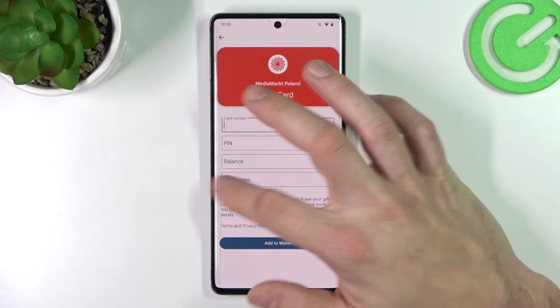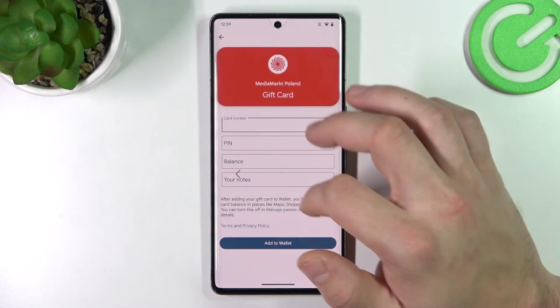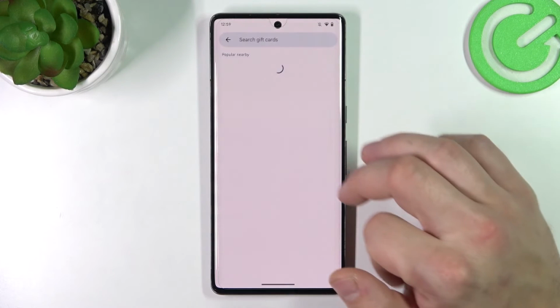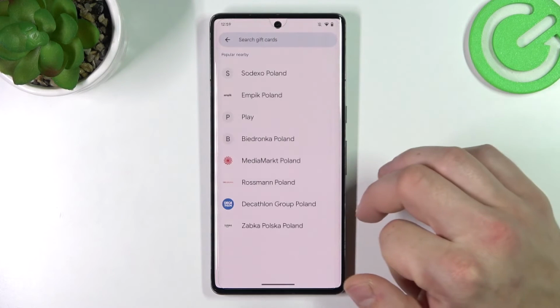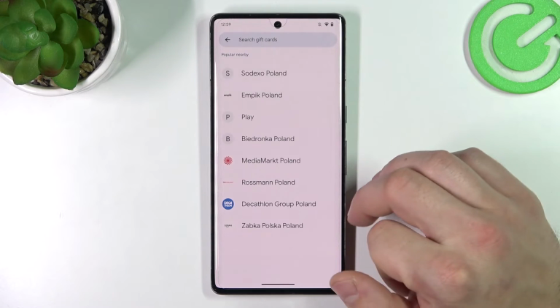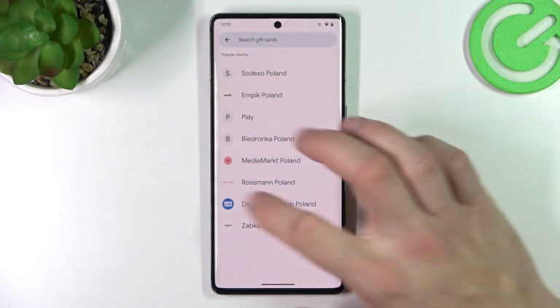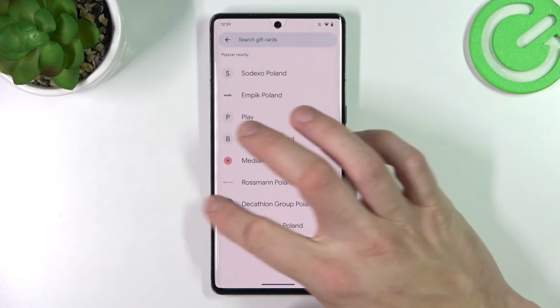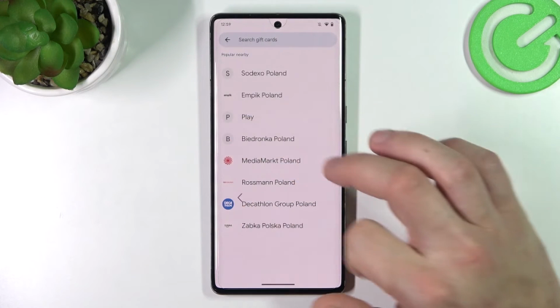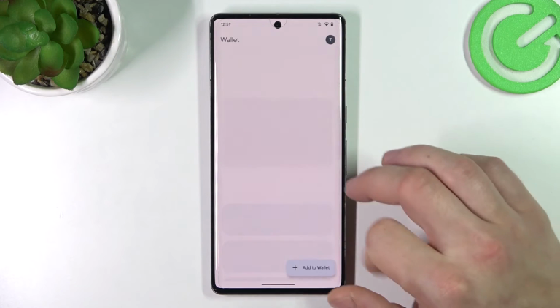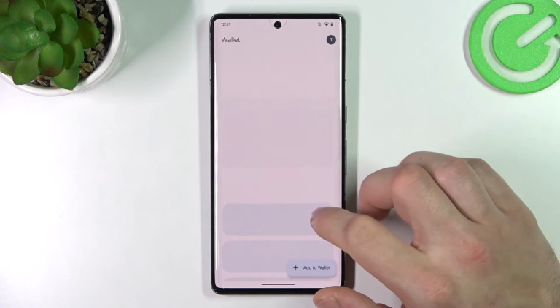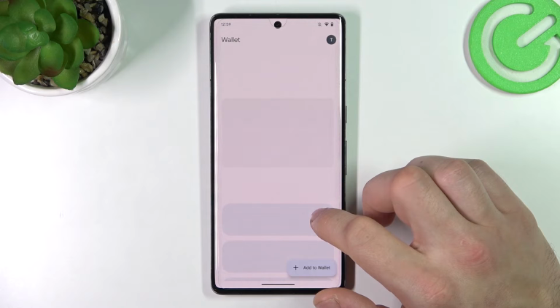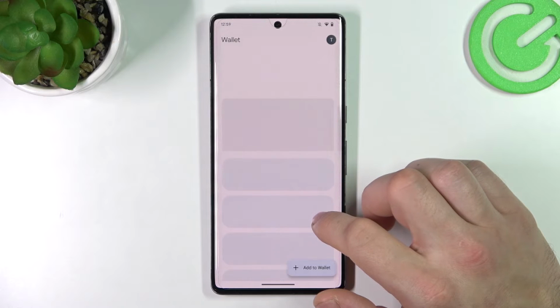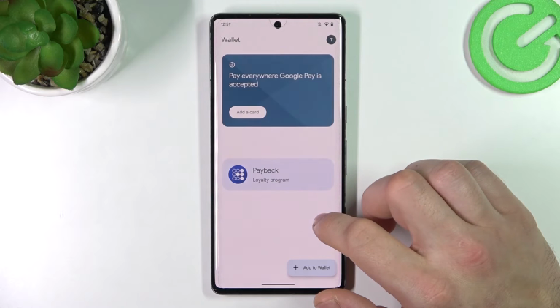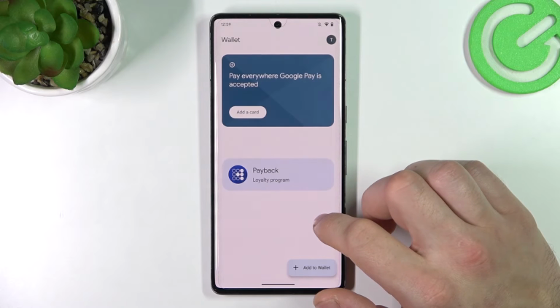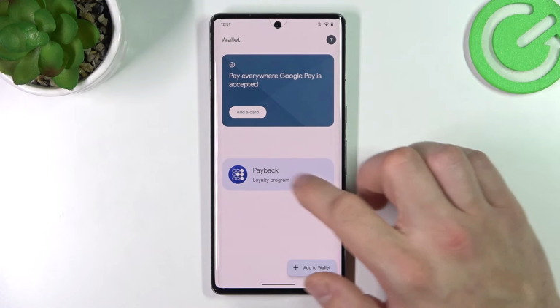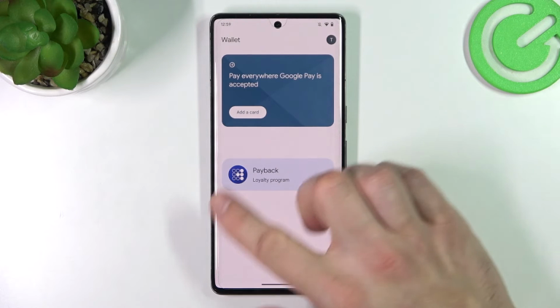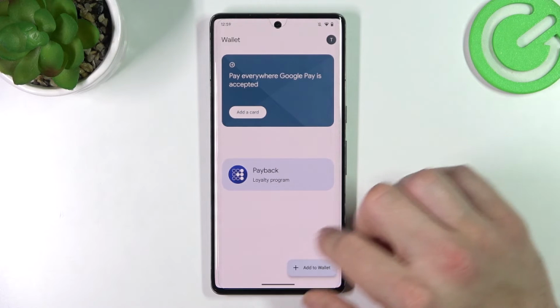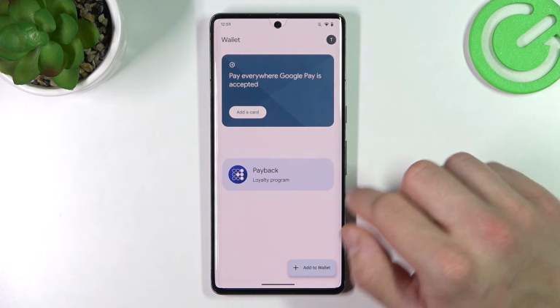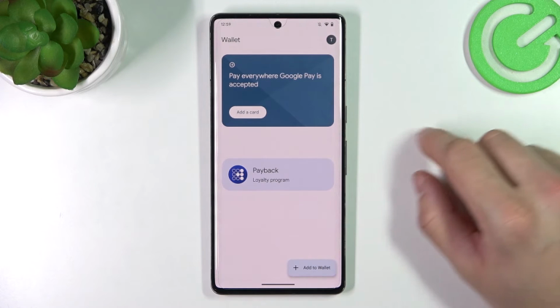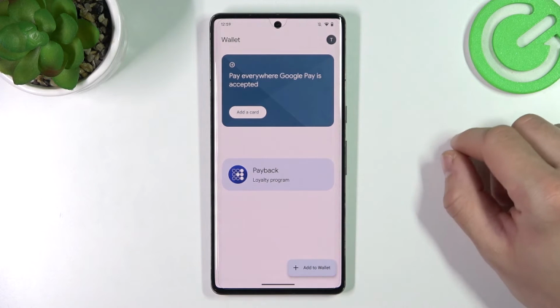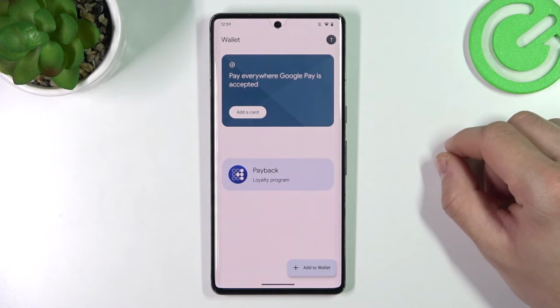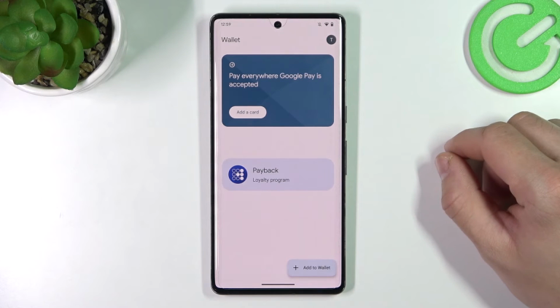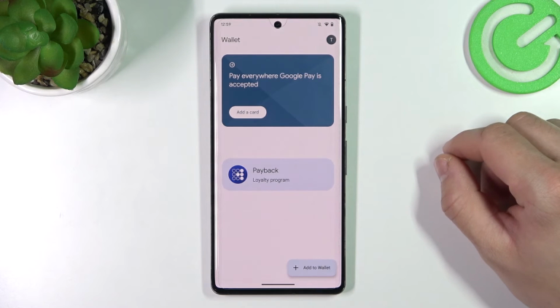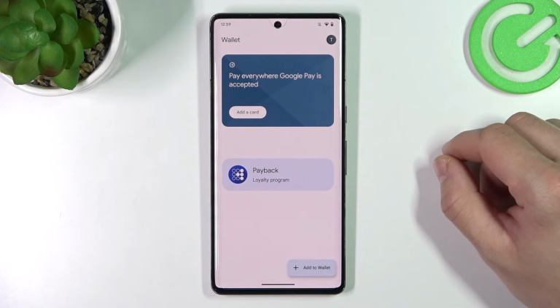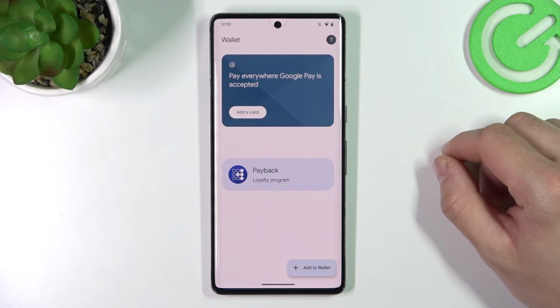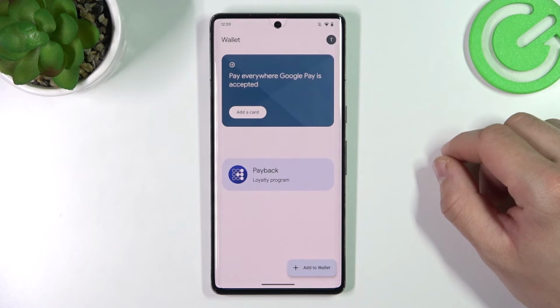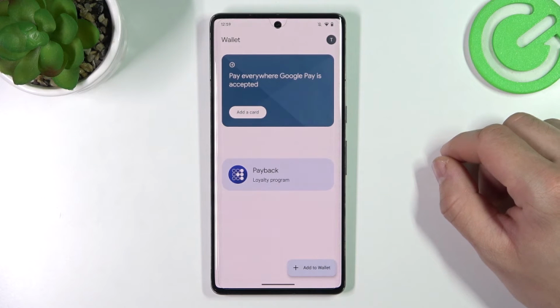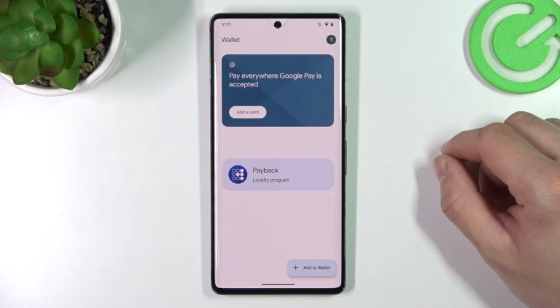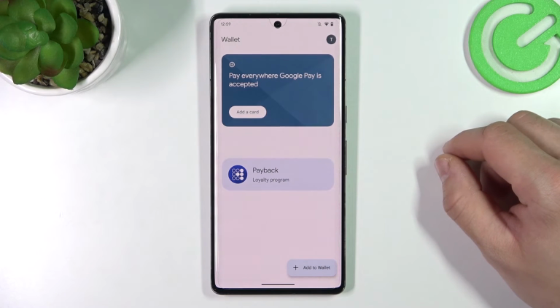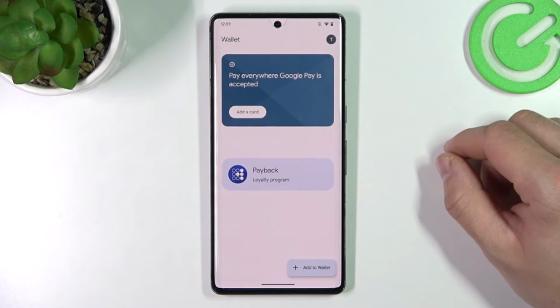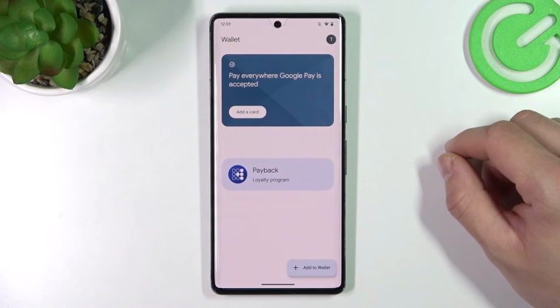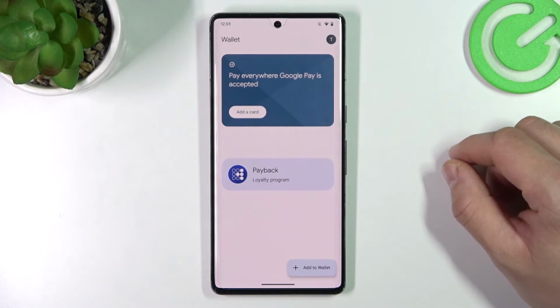All of your cards will appear on the home page of Google Wallet. And that's it! If you find this video helpful, please leave a like, comment, and subscribe.